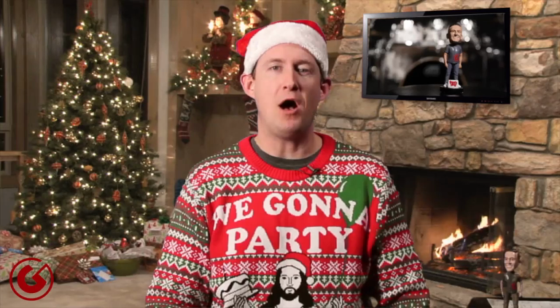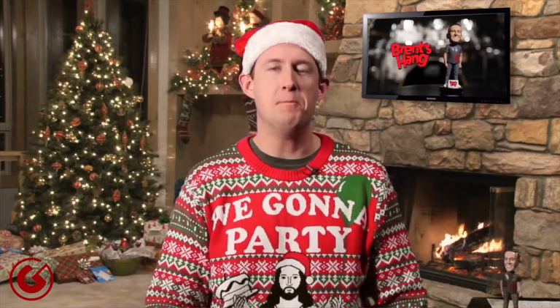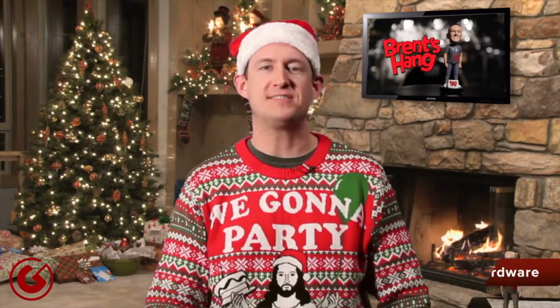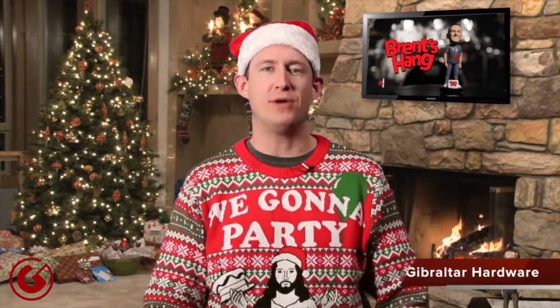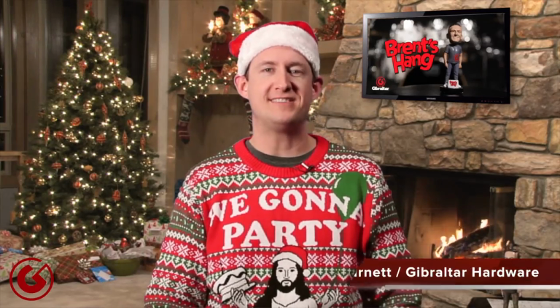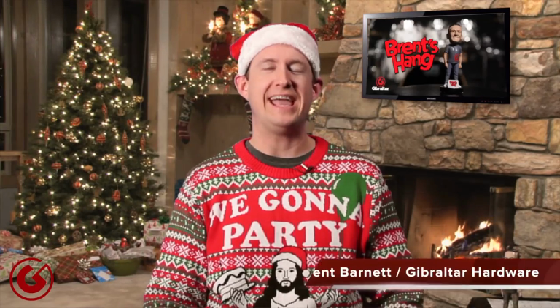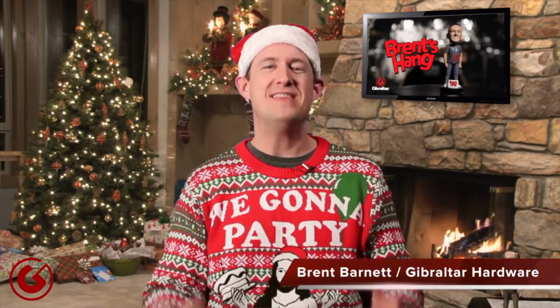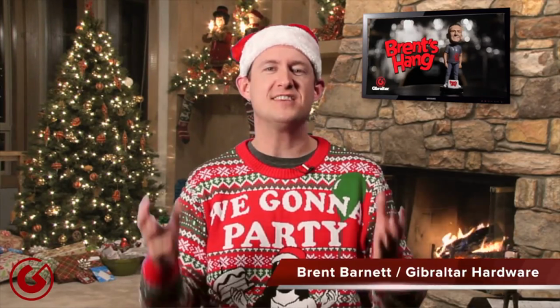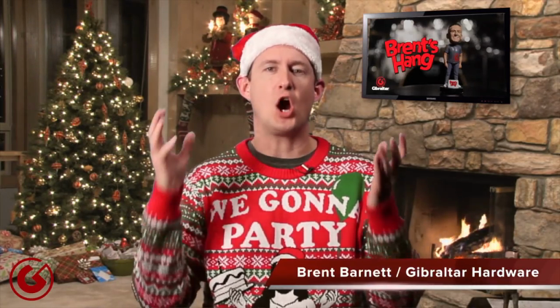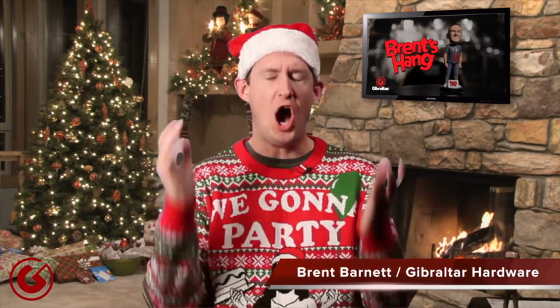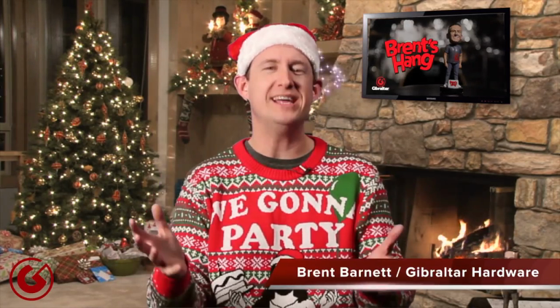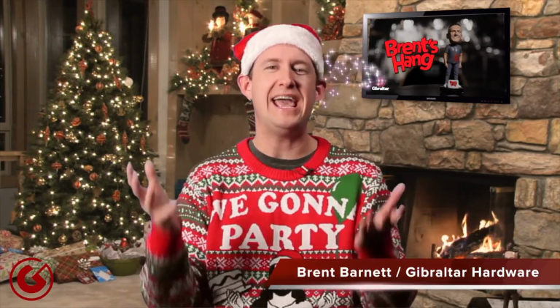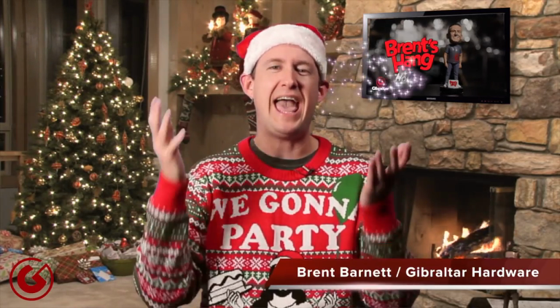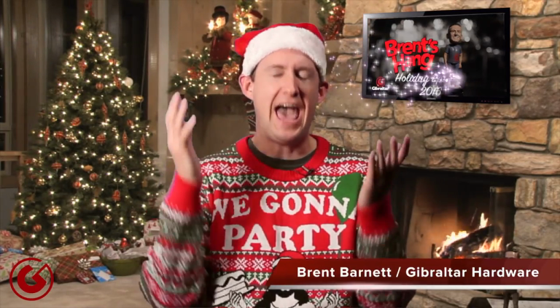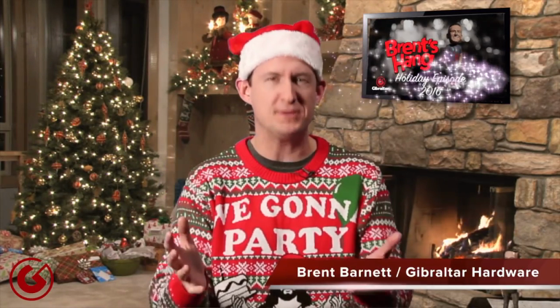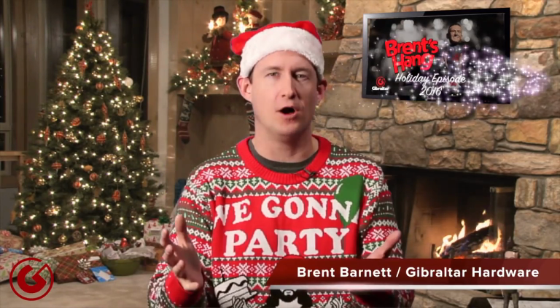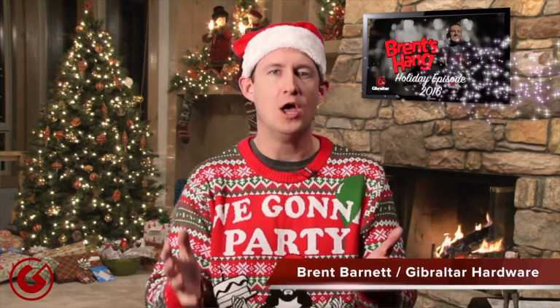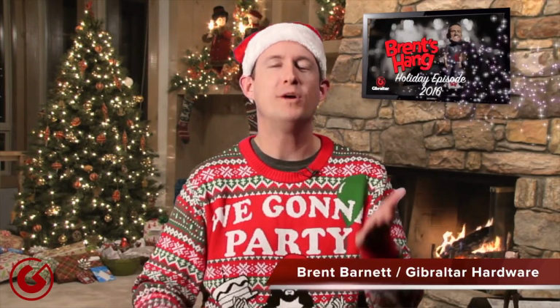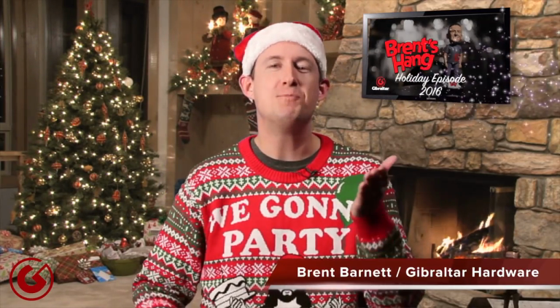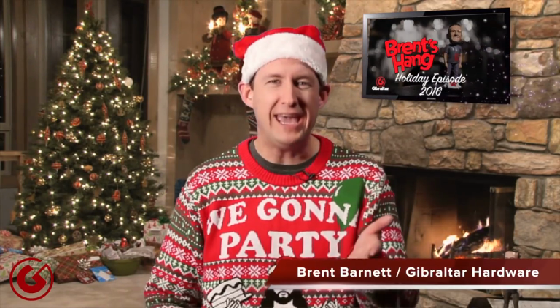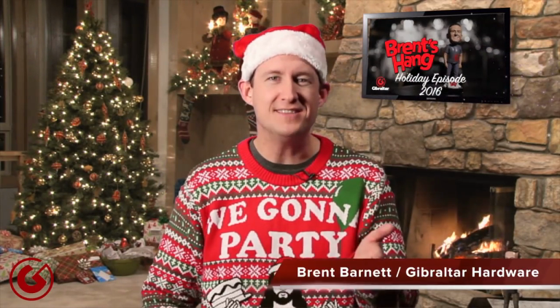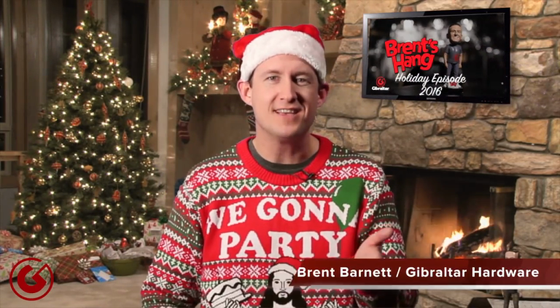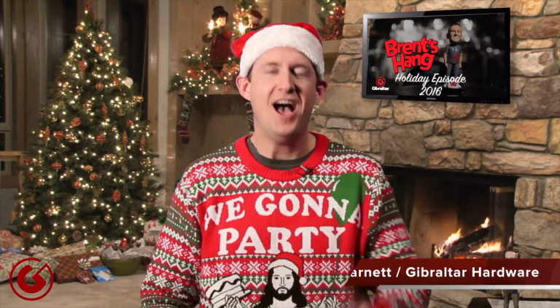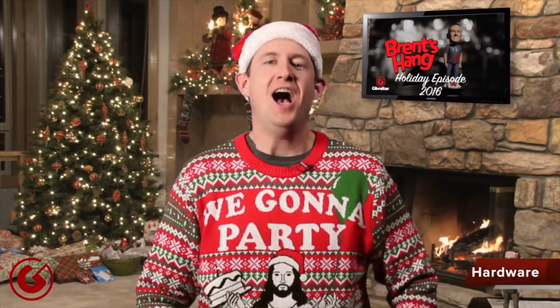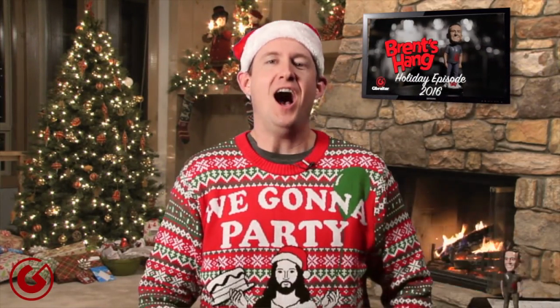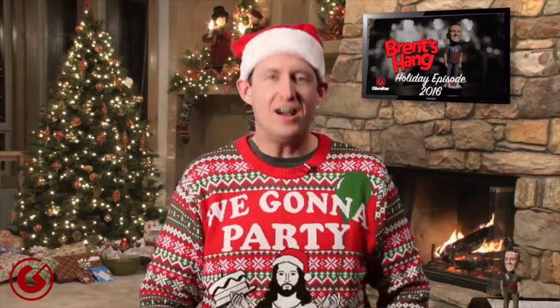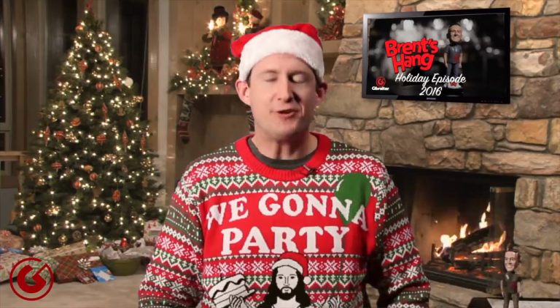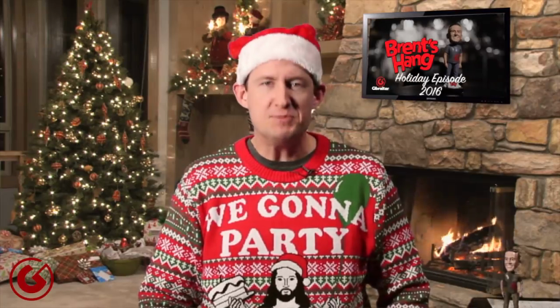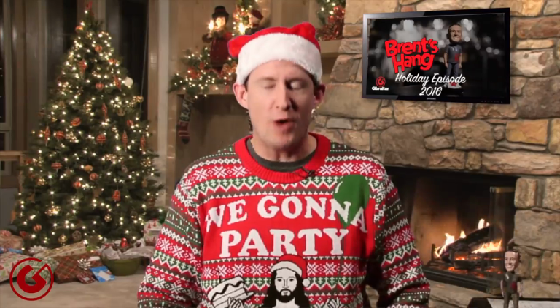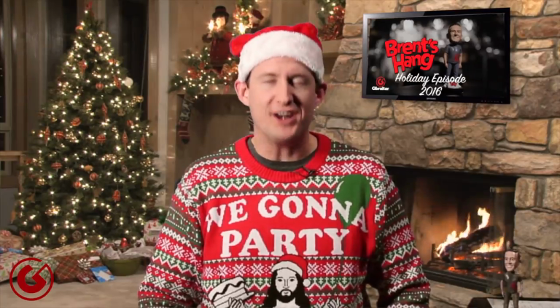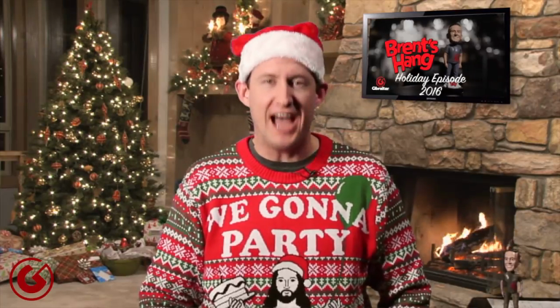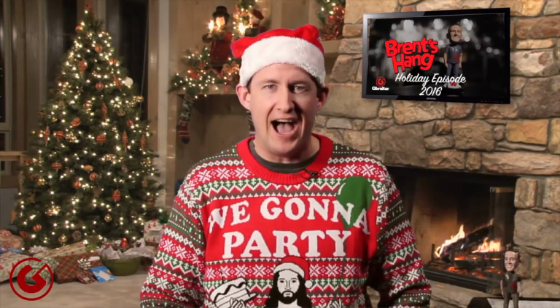Welcome back to Brett's Hang, and this is our holiday episode, which means ugly Christmas sweater time!